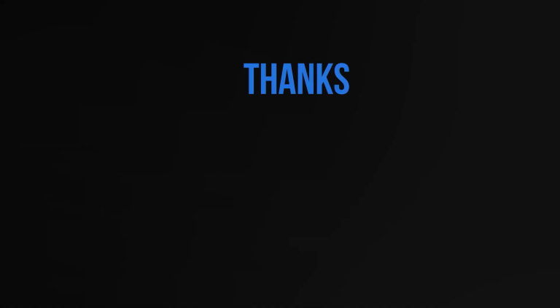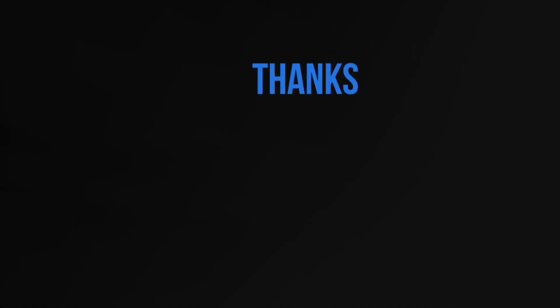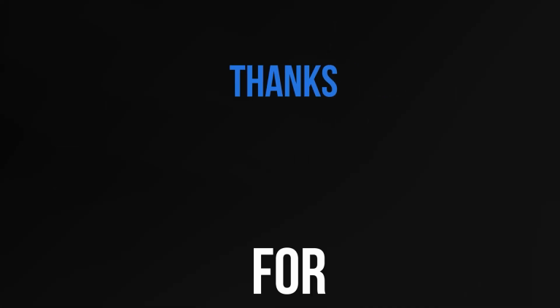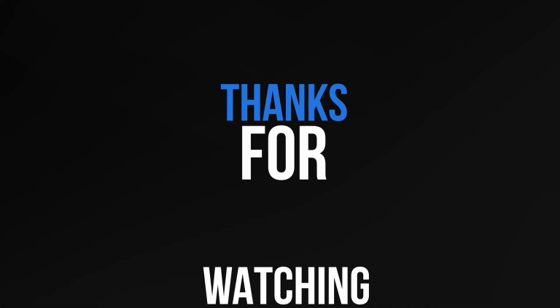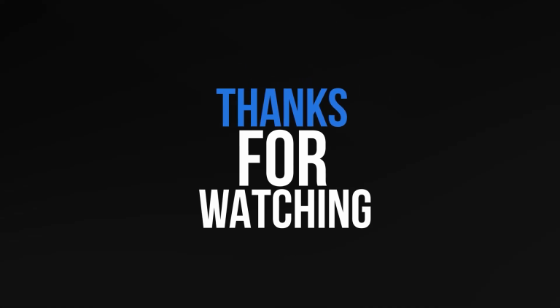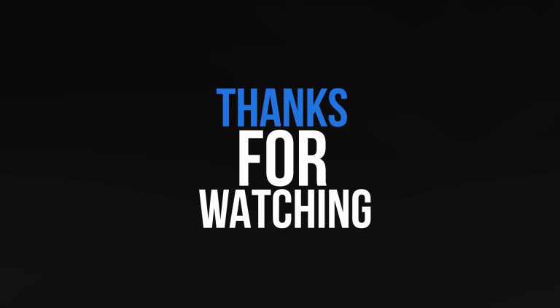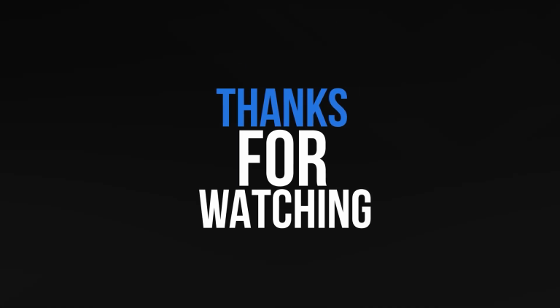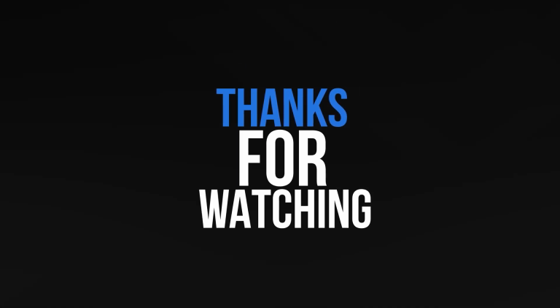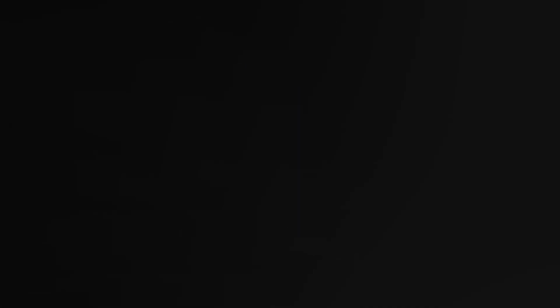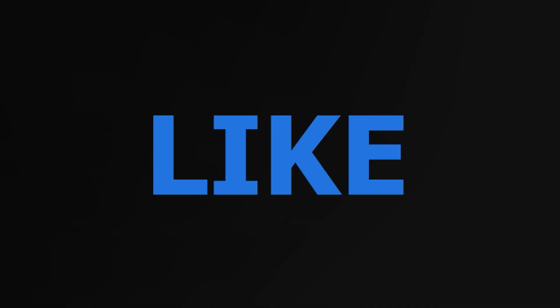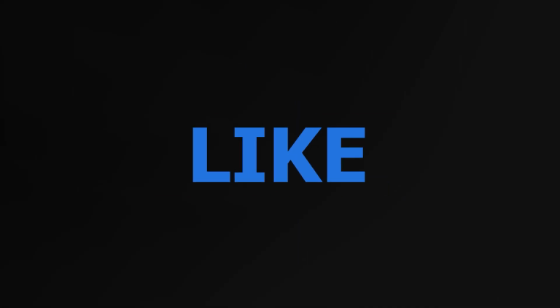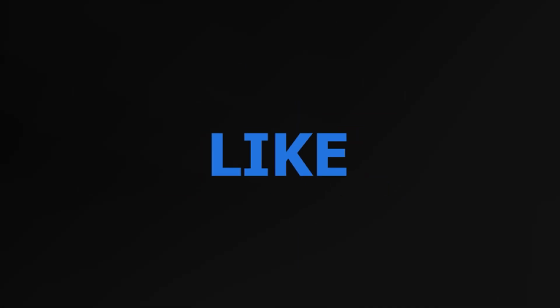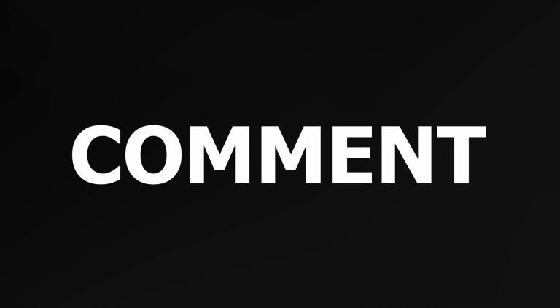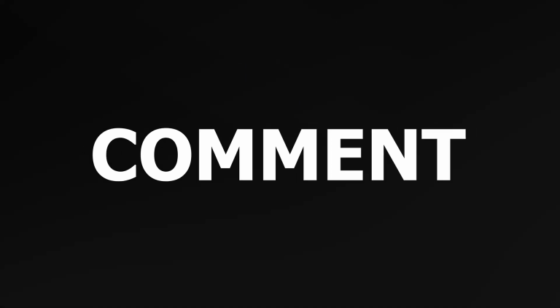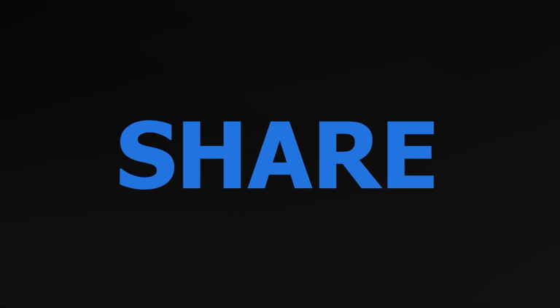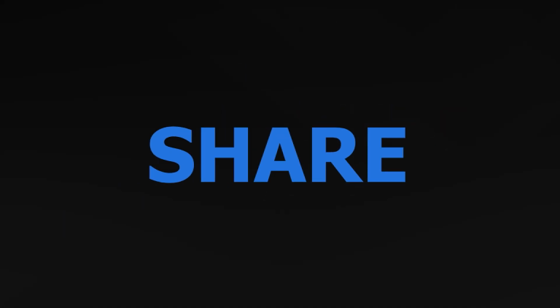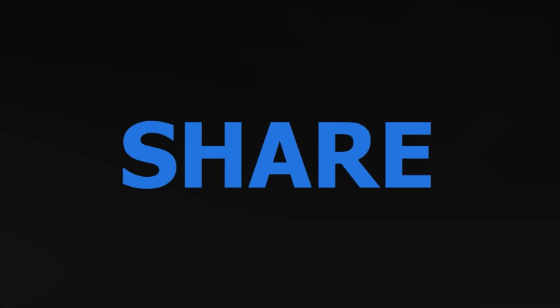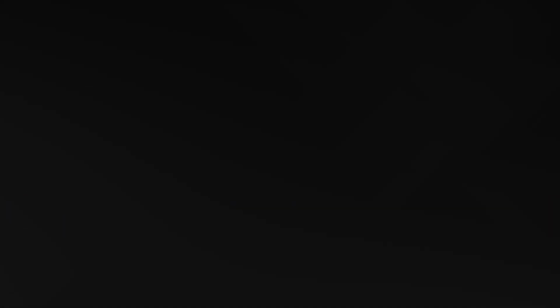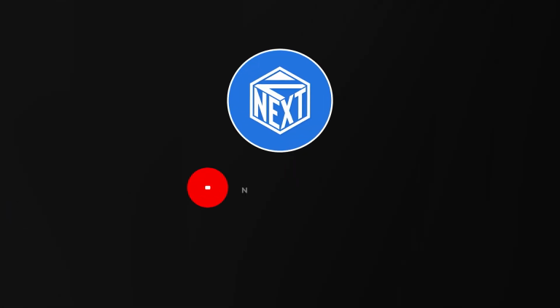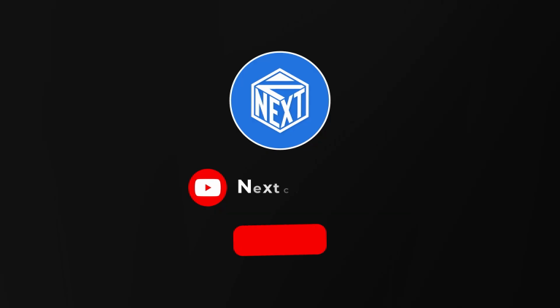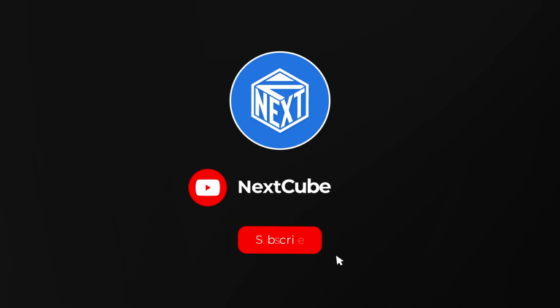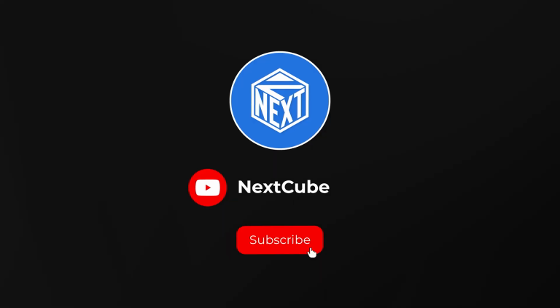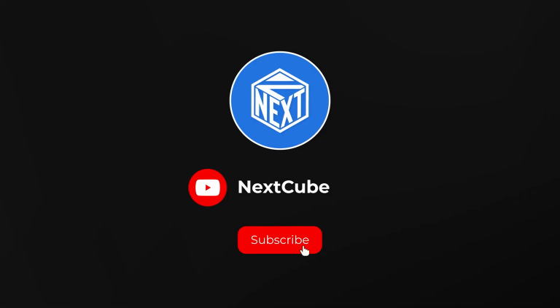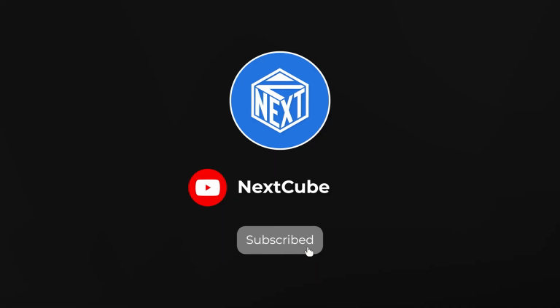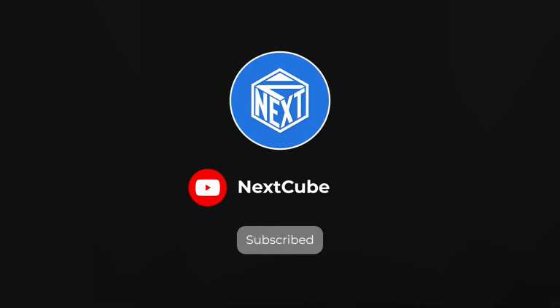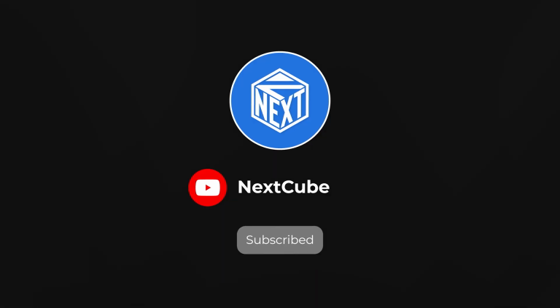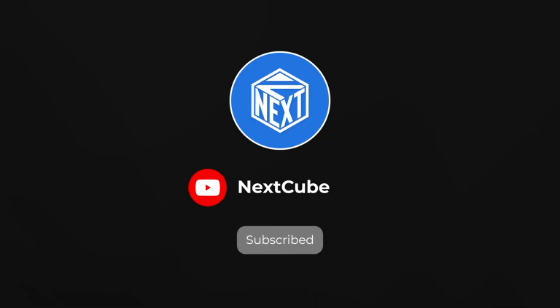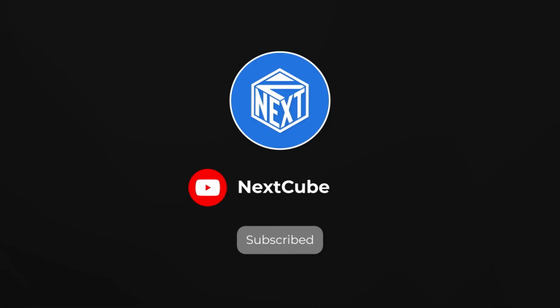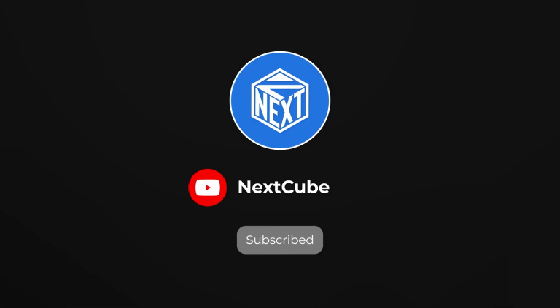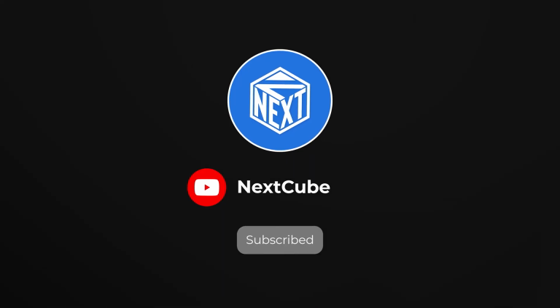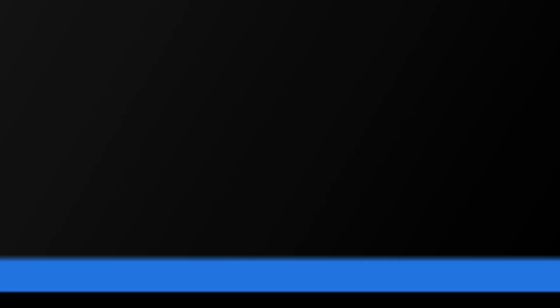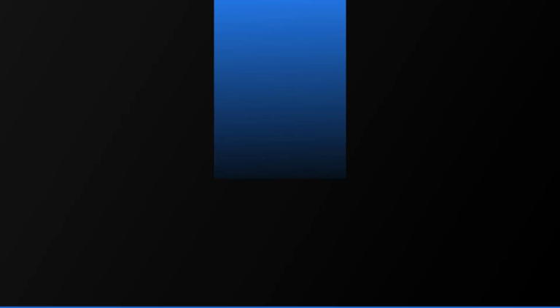Thanks for watching our video. Like, comment, and share with your friends. And don't forget to subscribe to the NextCube channel.